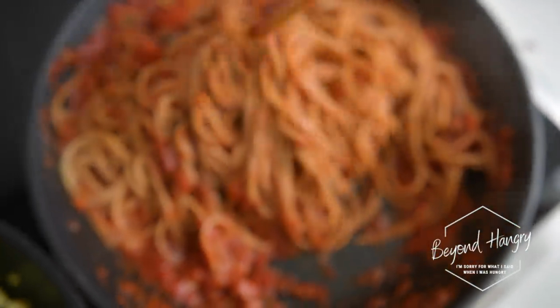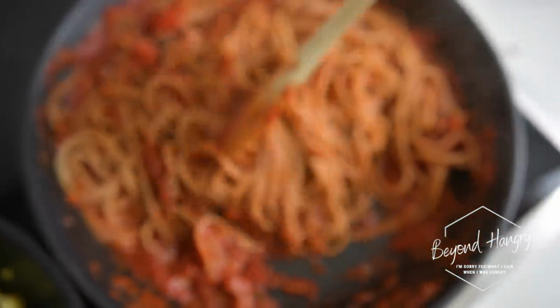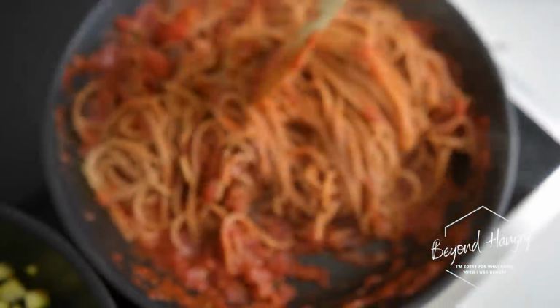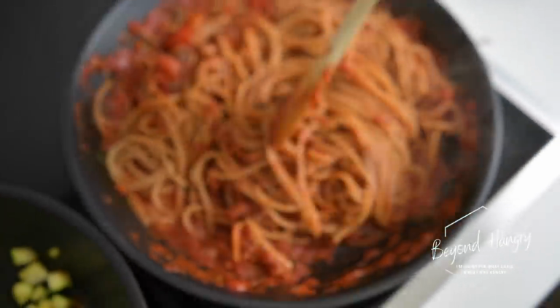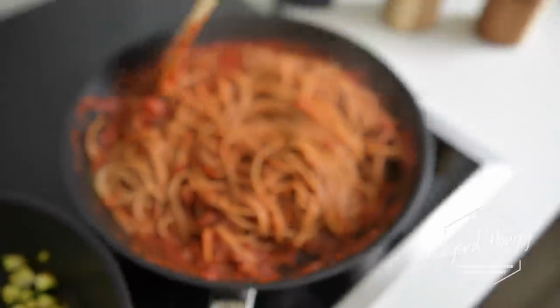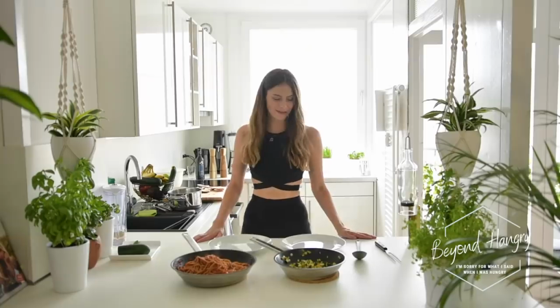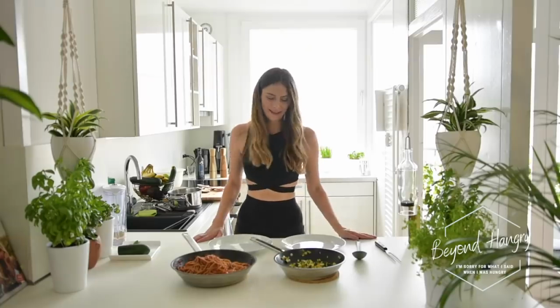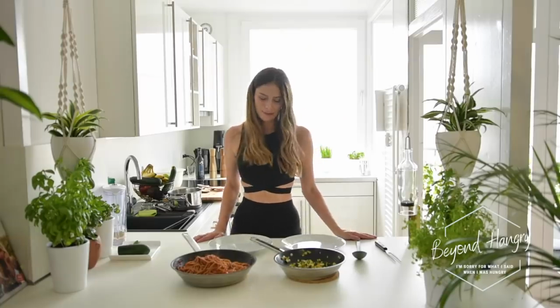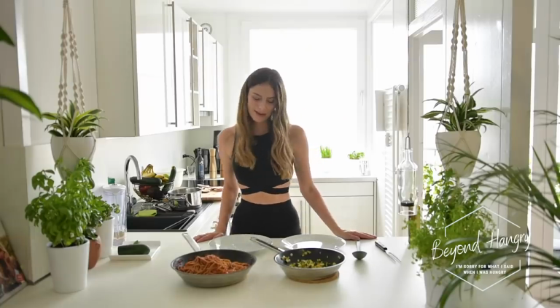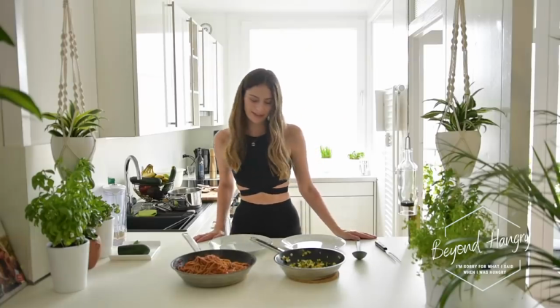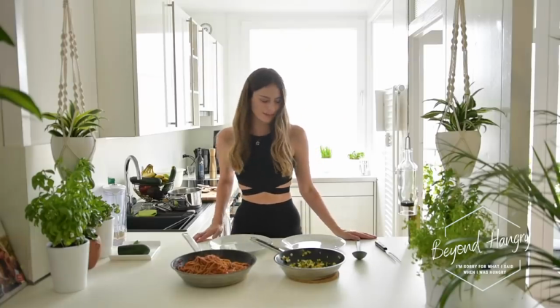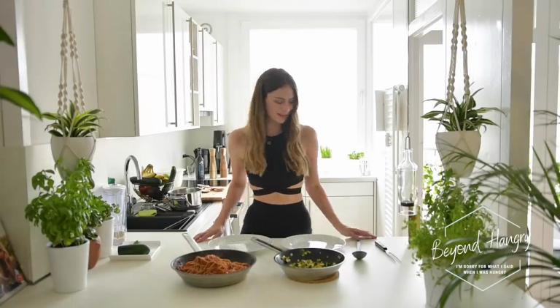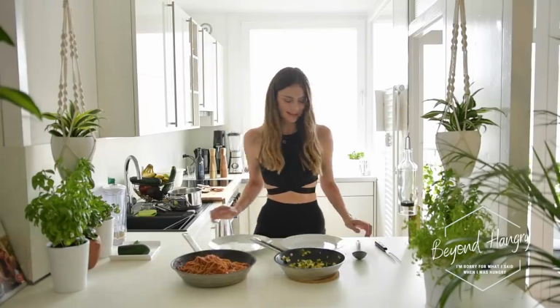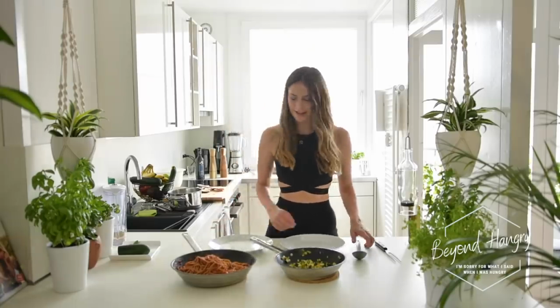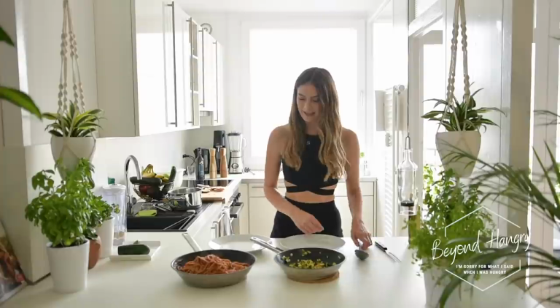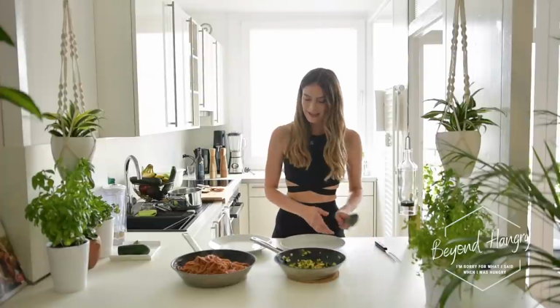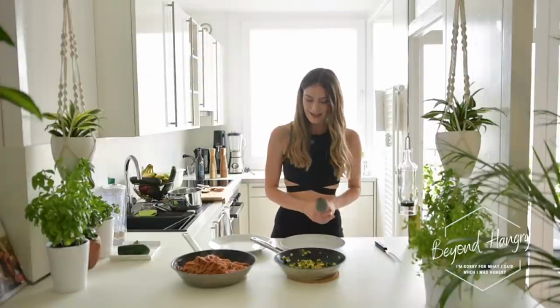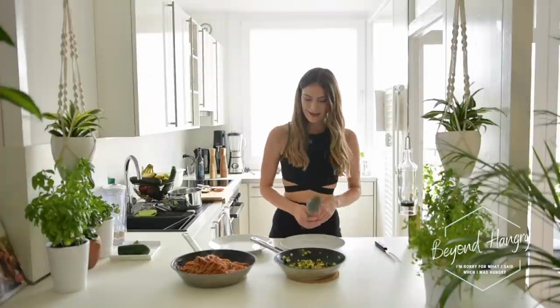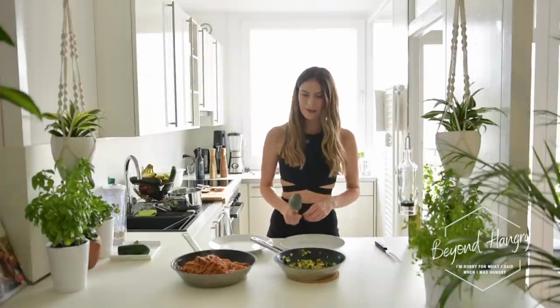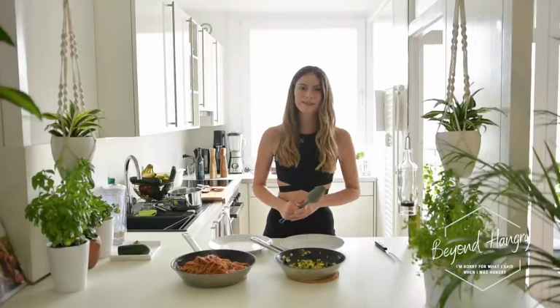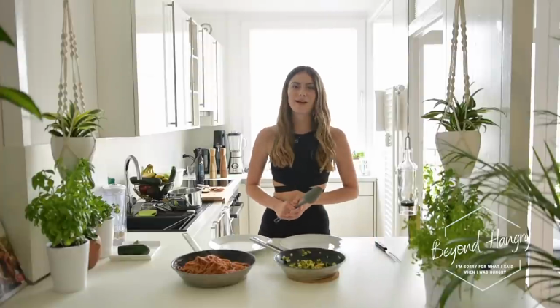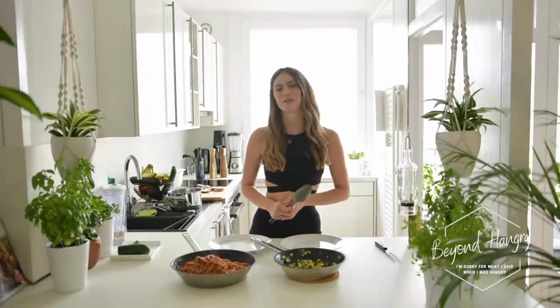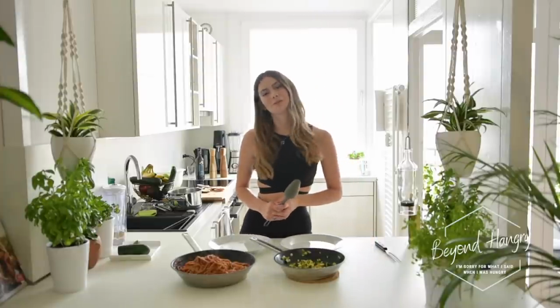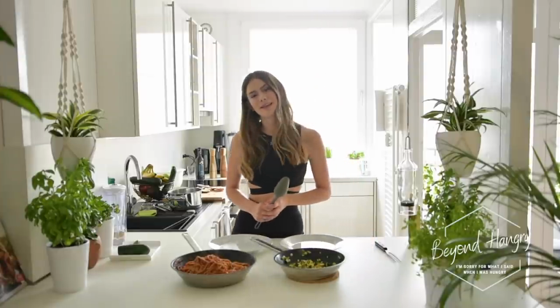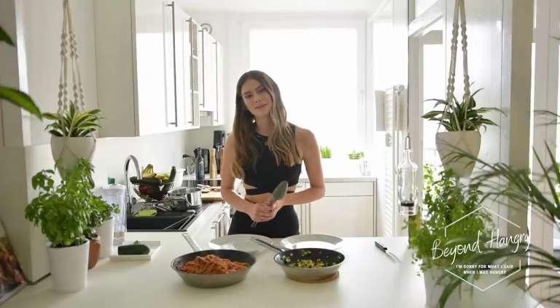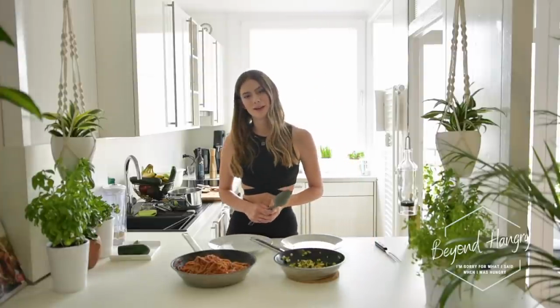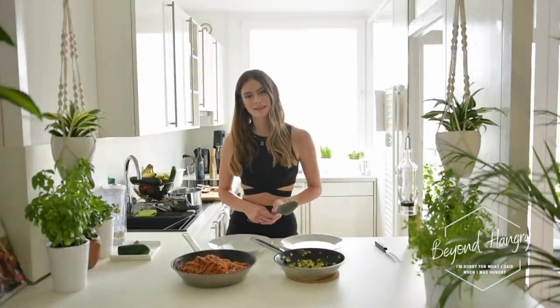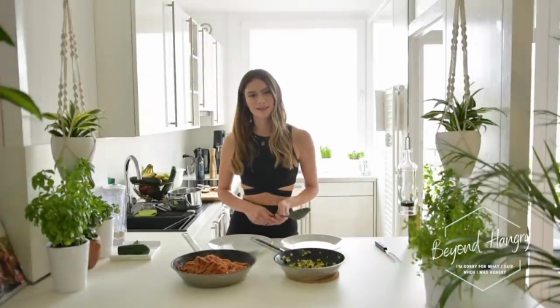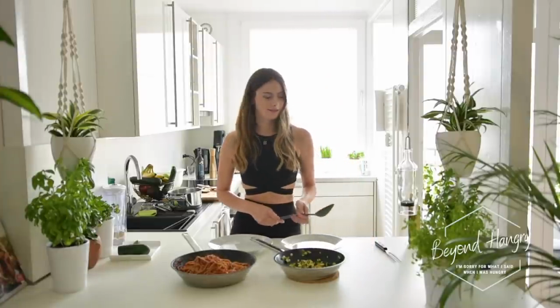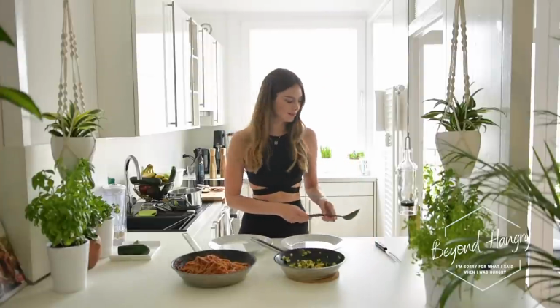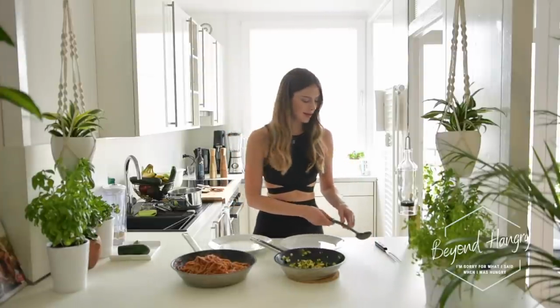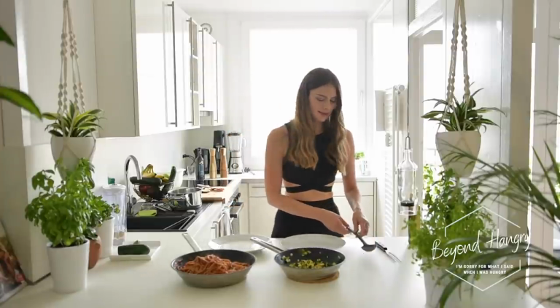Everything is ready — I'm so excited! Now it's time to plate the pasta.